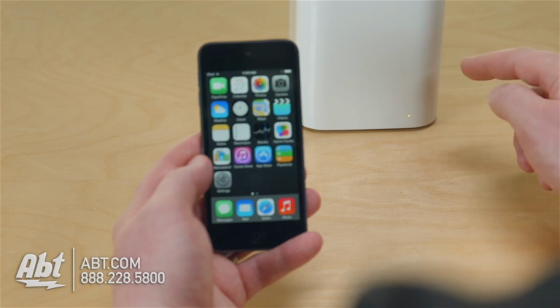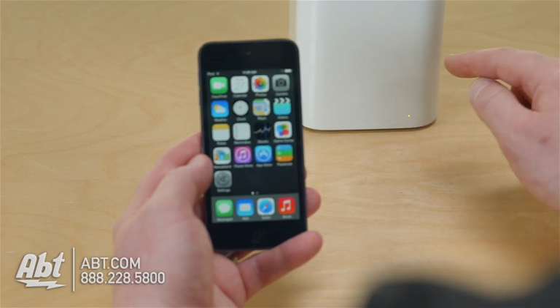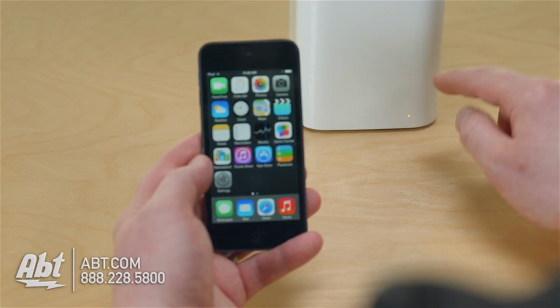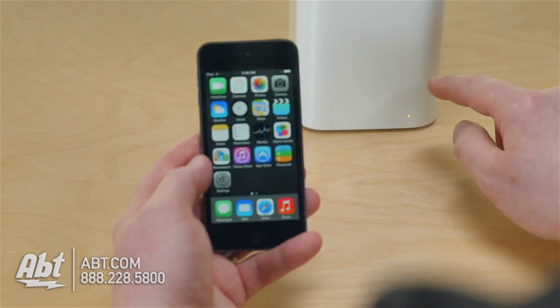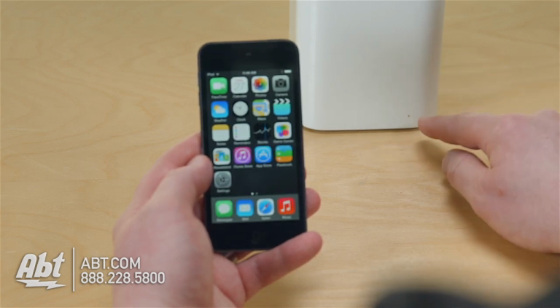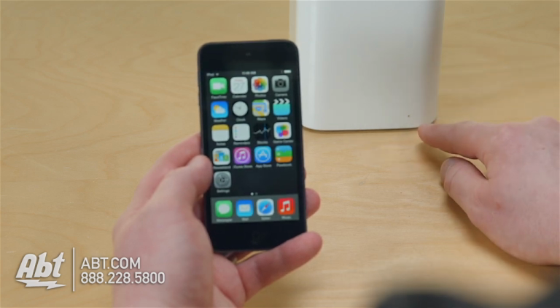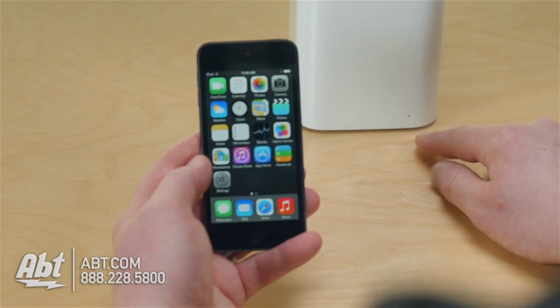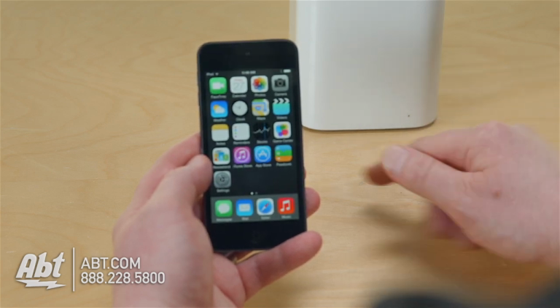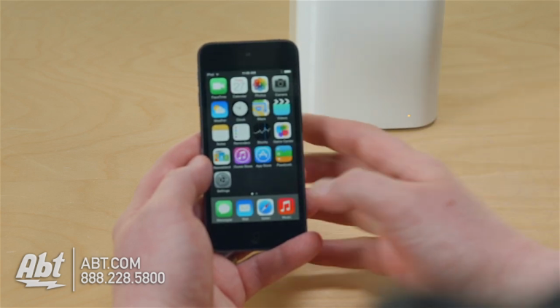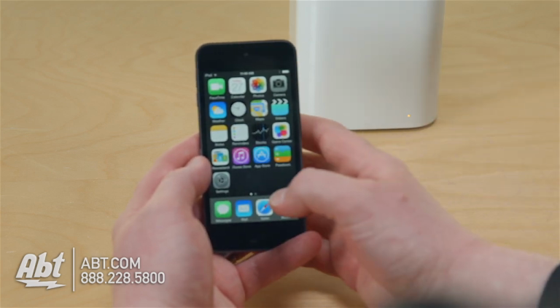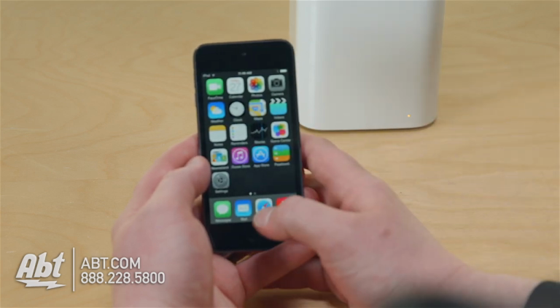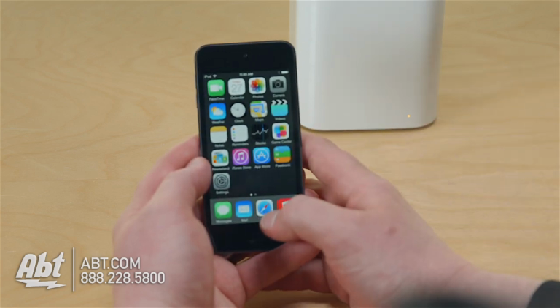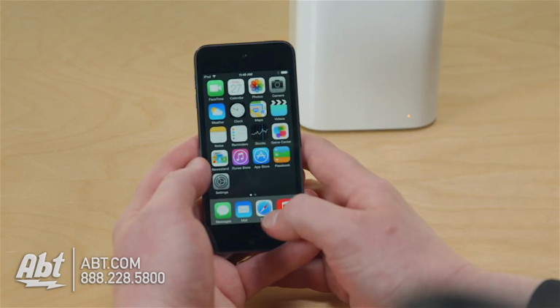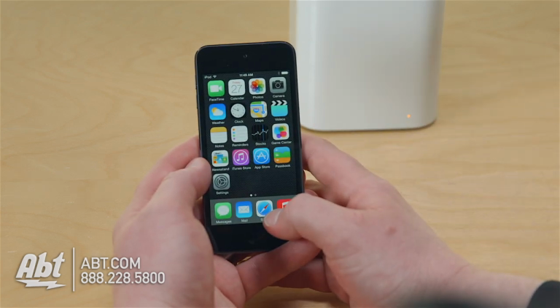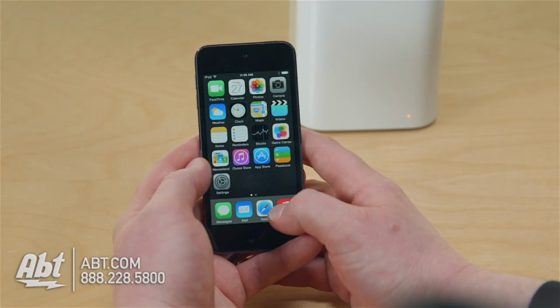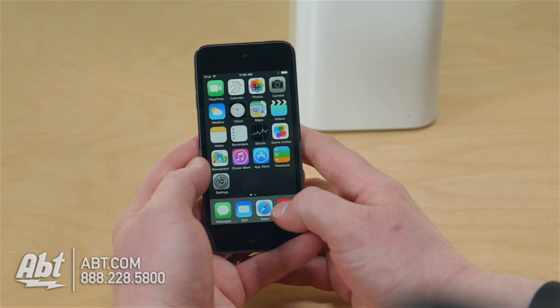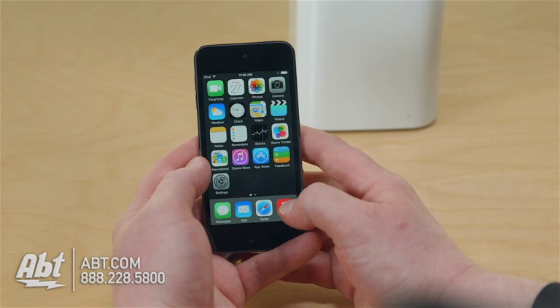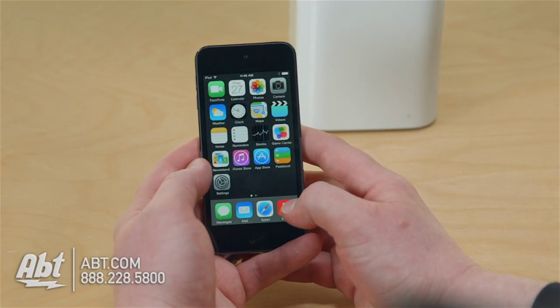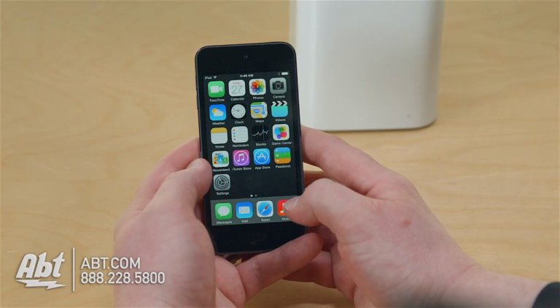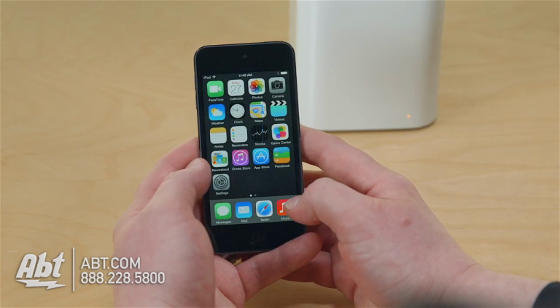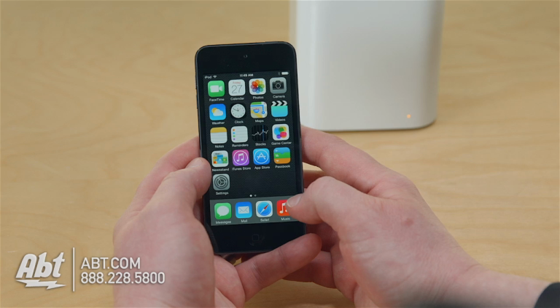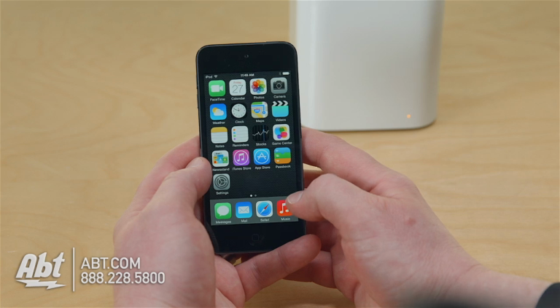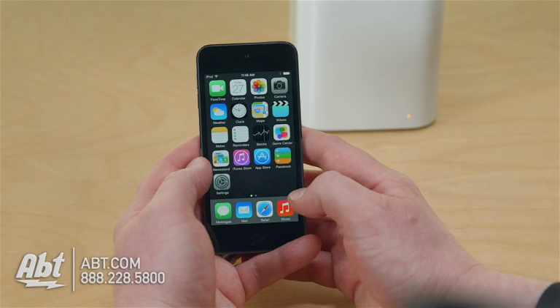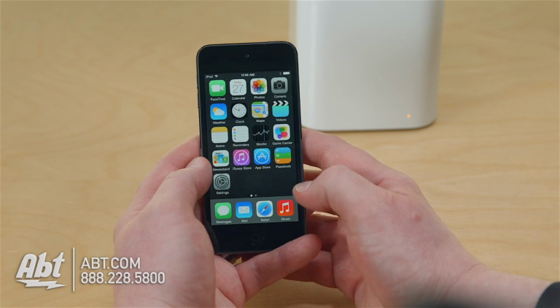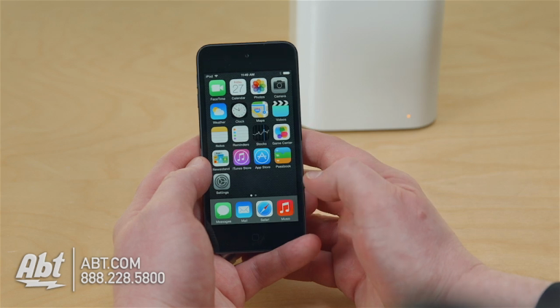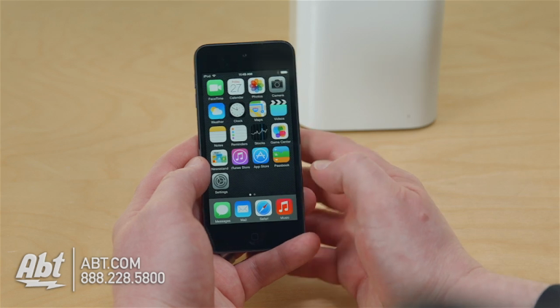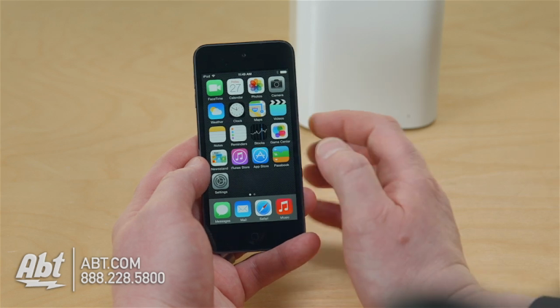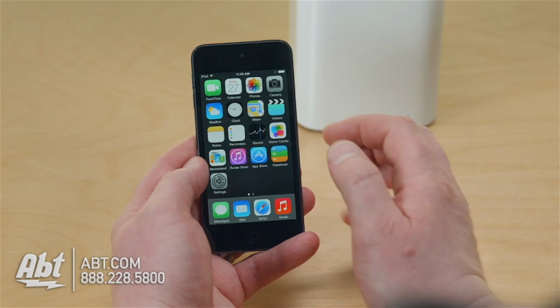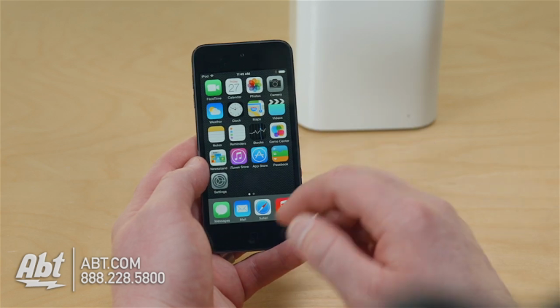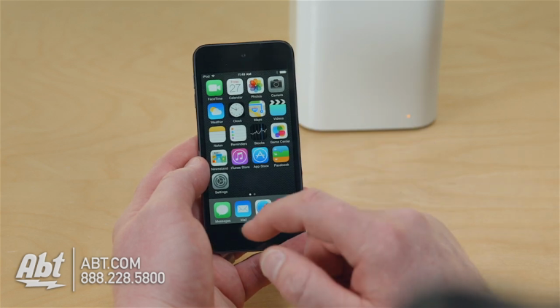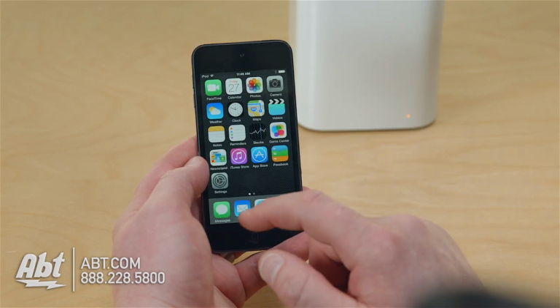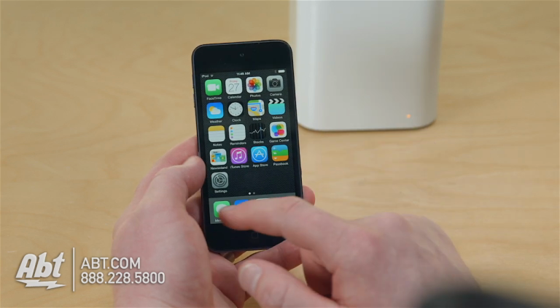If it's a solid amber, that basically means it's powering up. Our goal is a solid green. So, here we go.